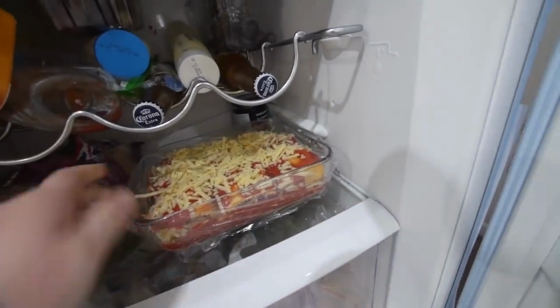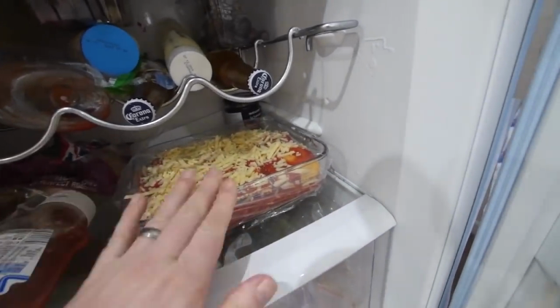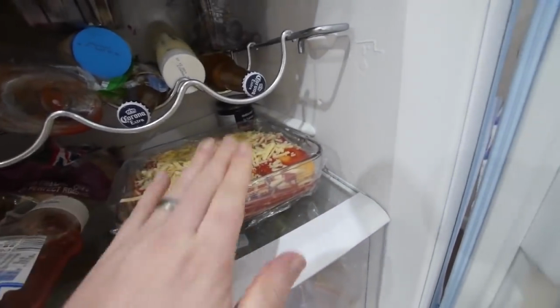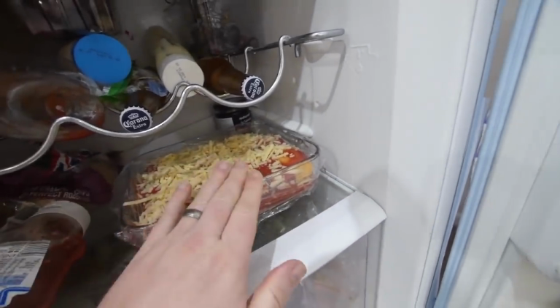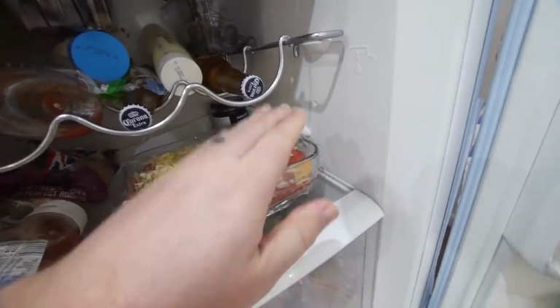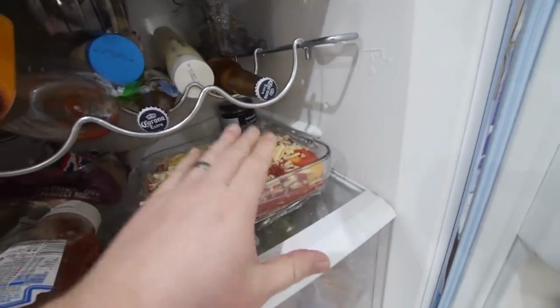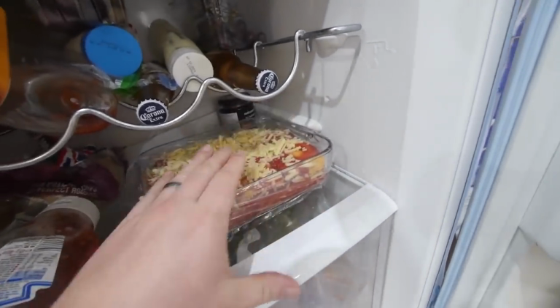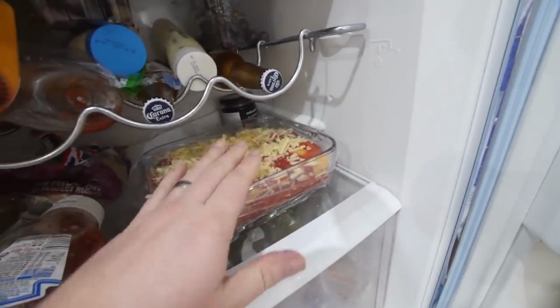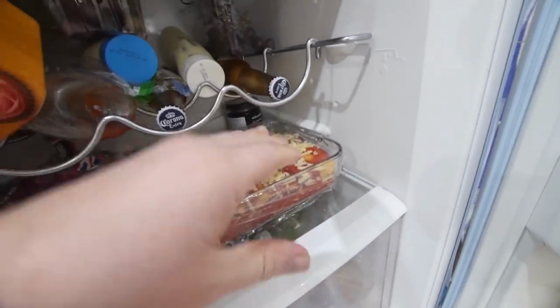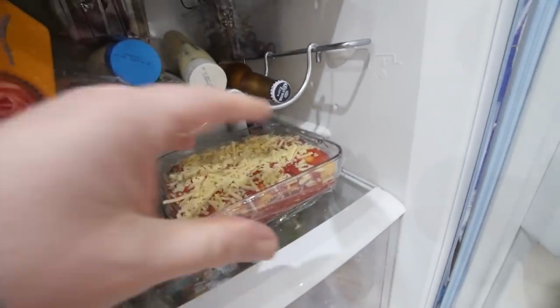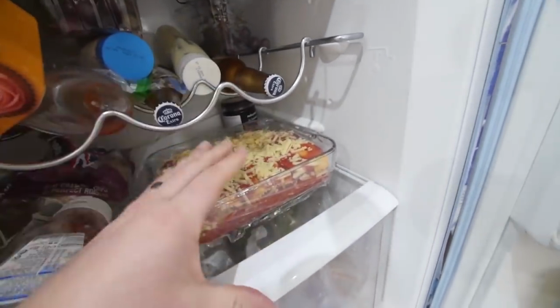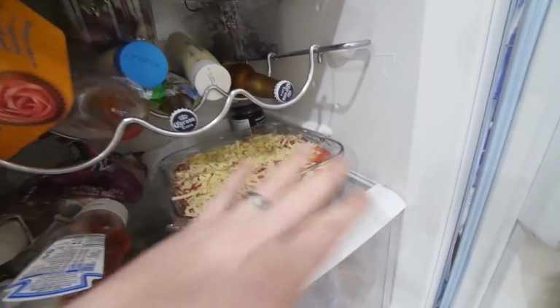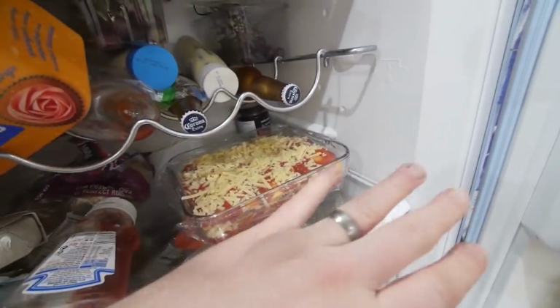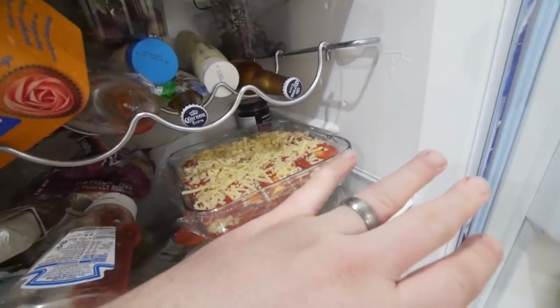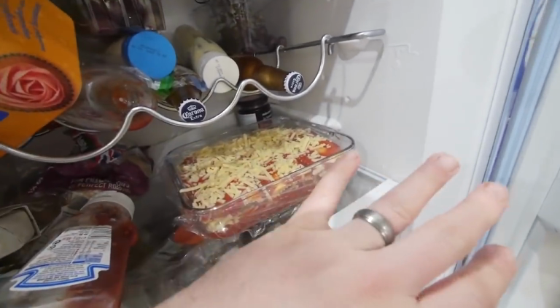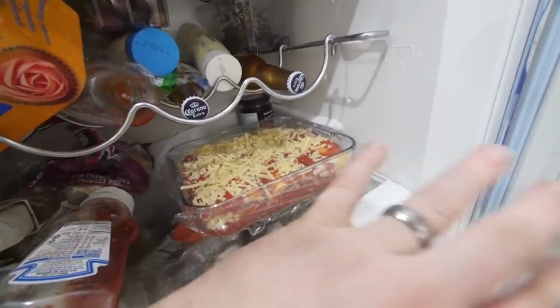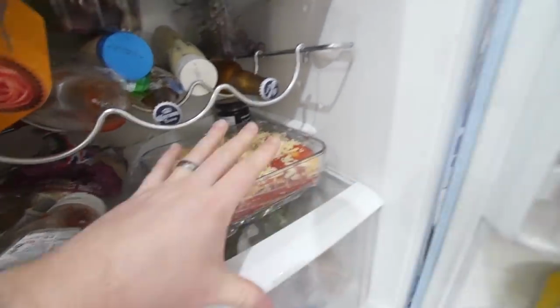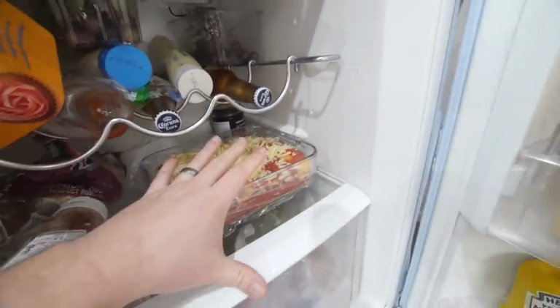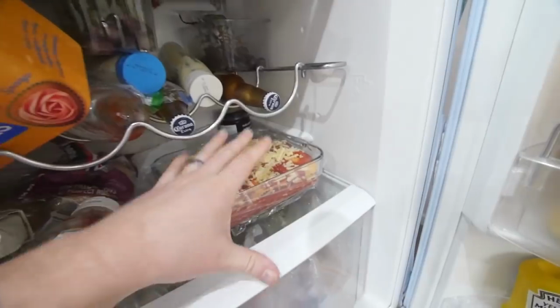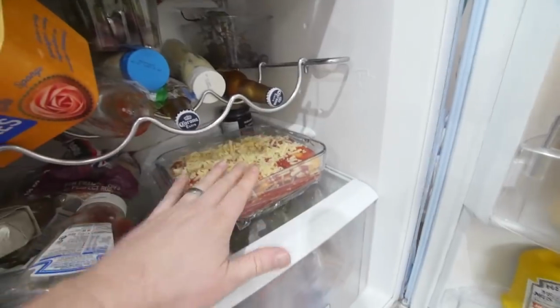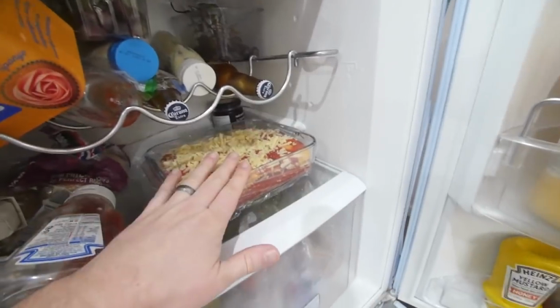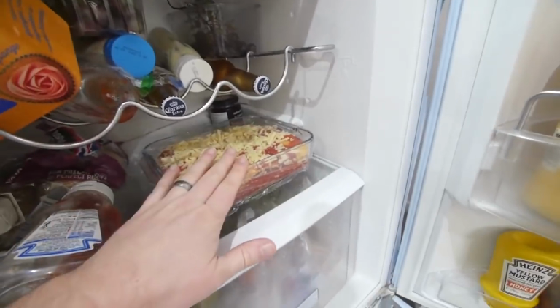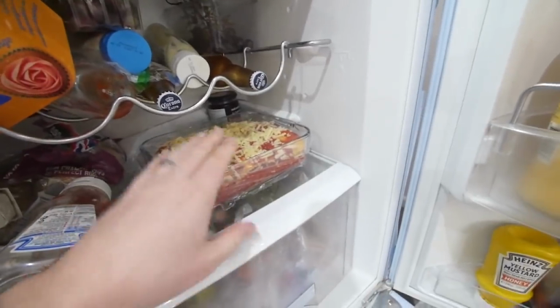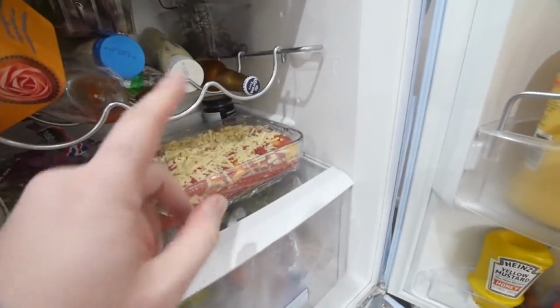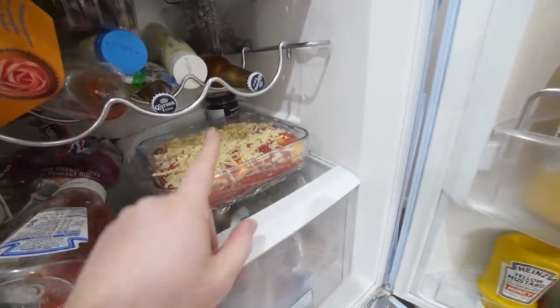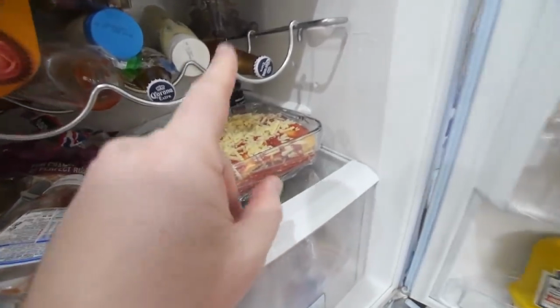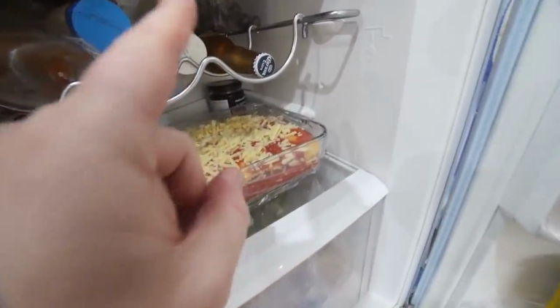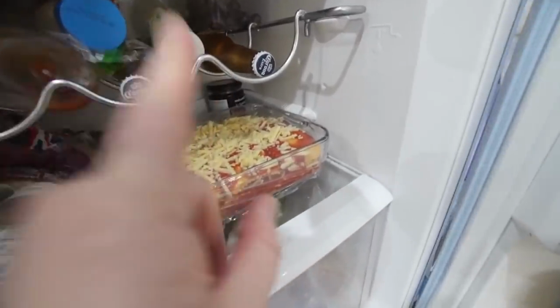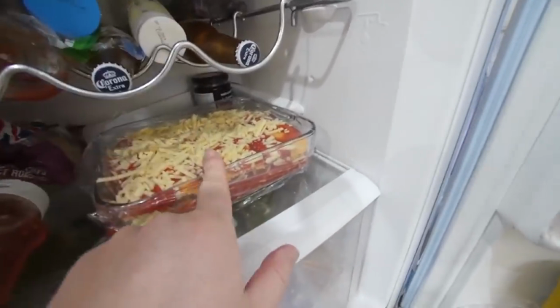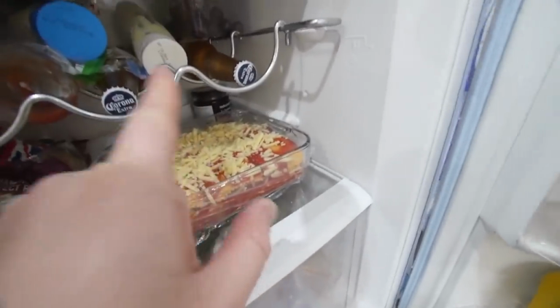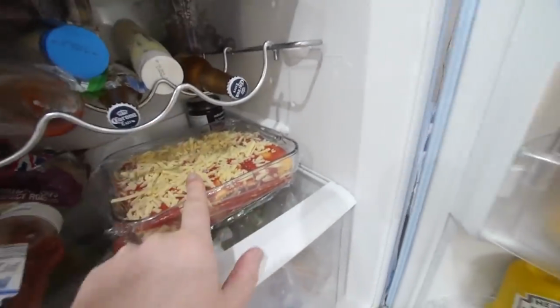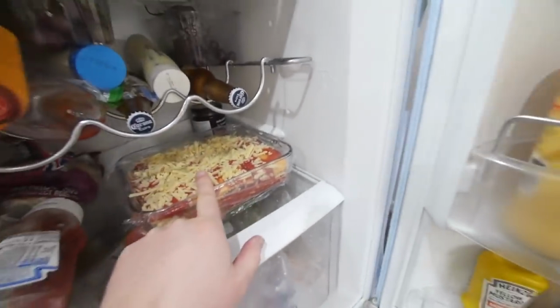The reason we're putting it in cling film is just because we put it in the fridge. You can do this and make it well ahead in advance or freeze it, but we will need foil for later.